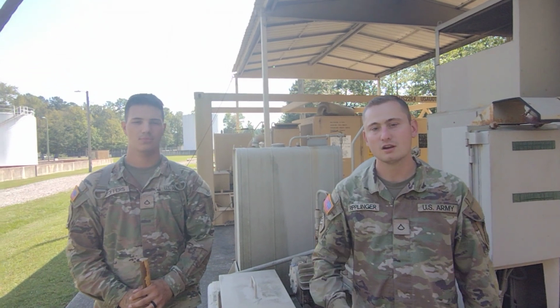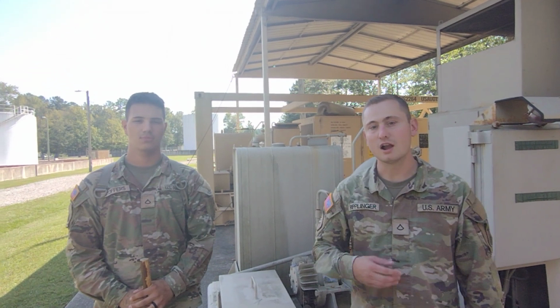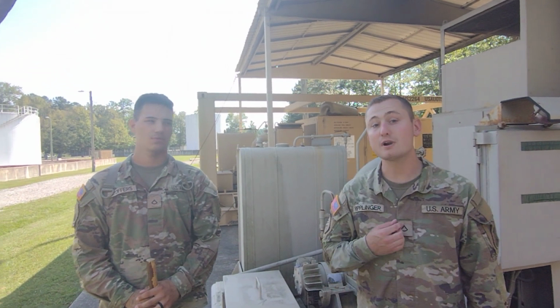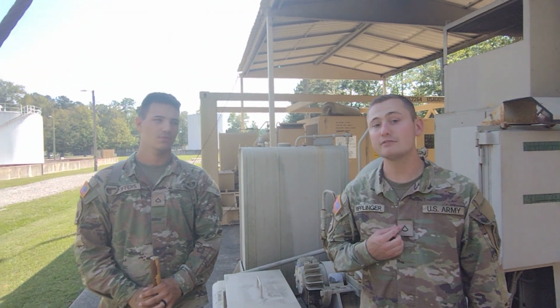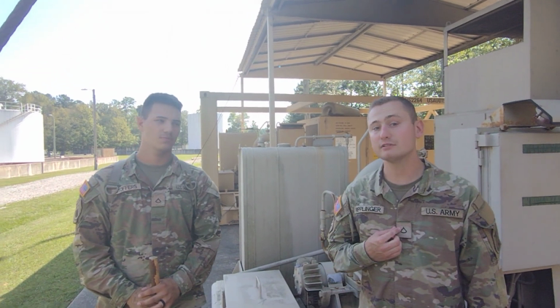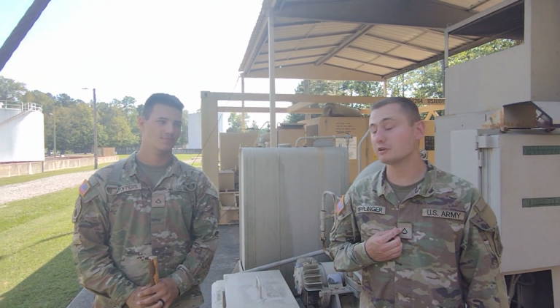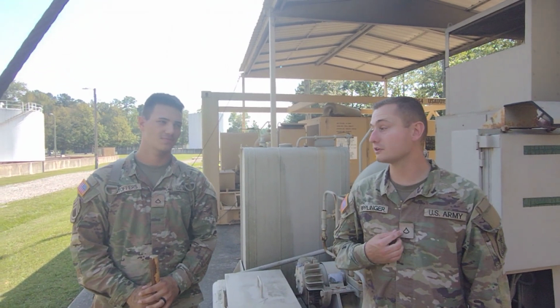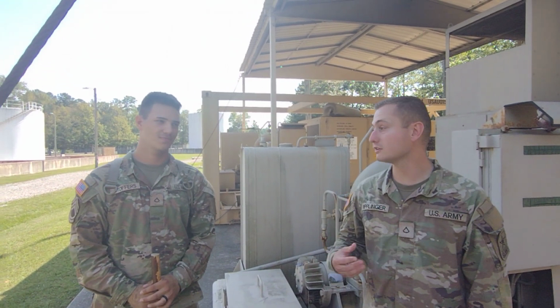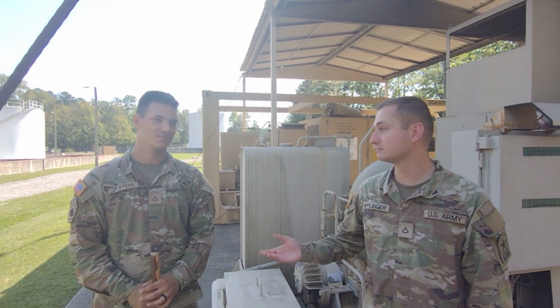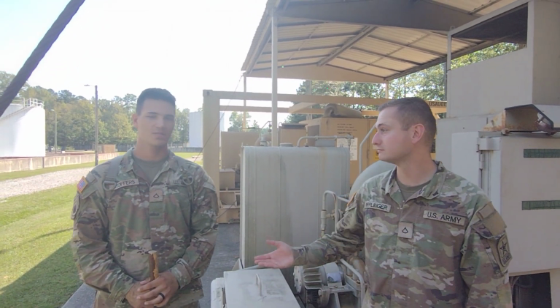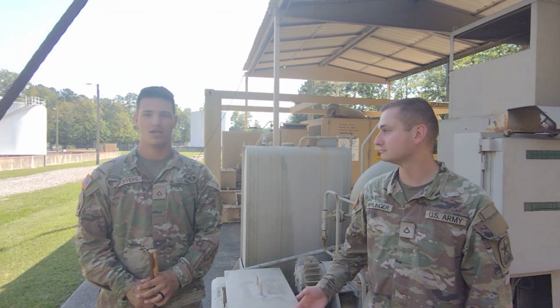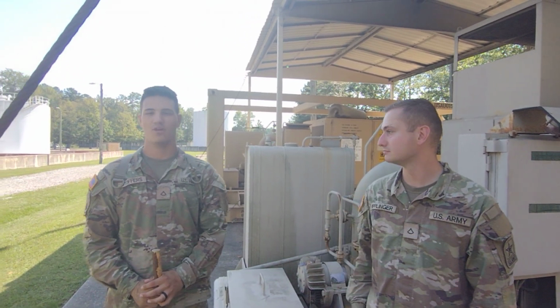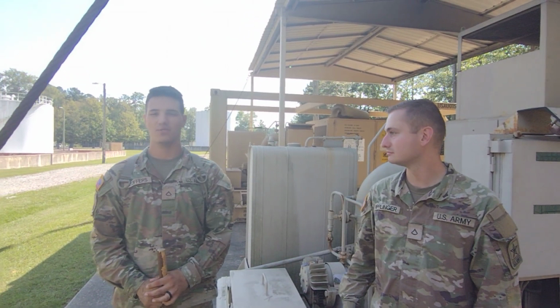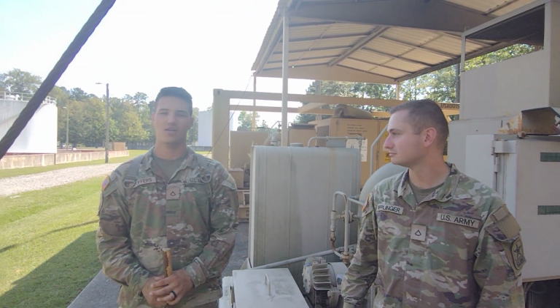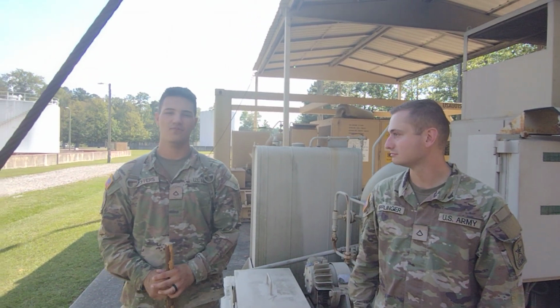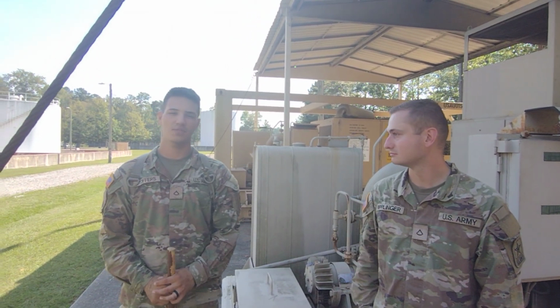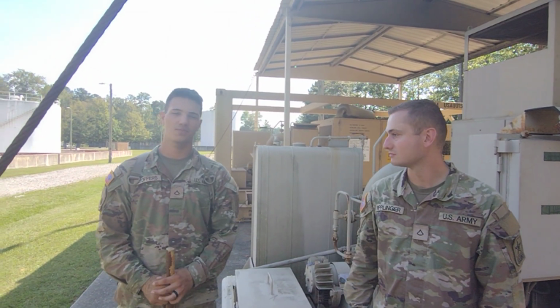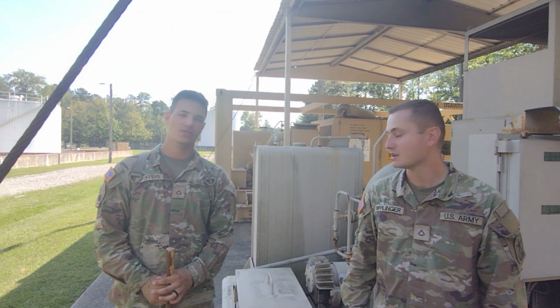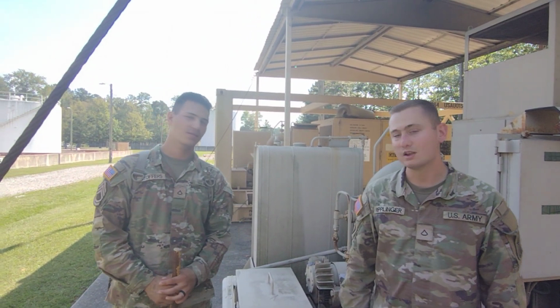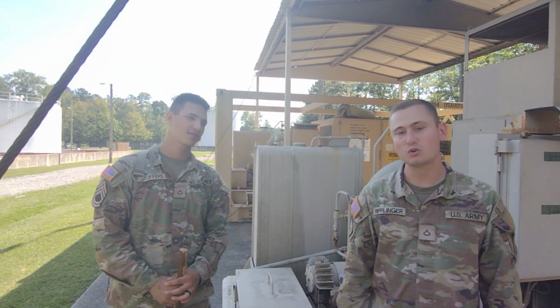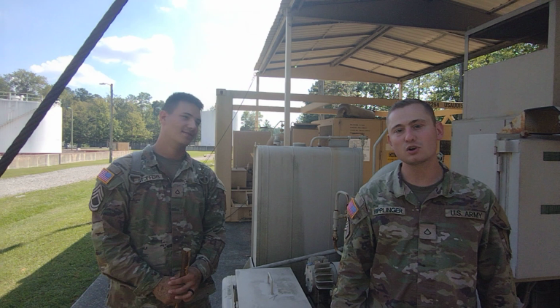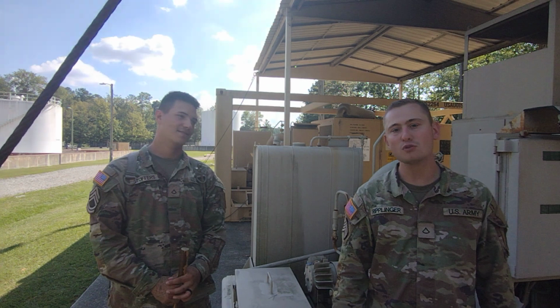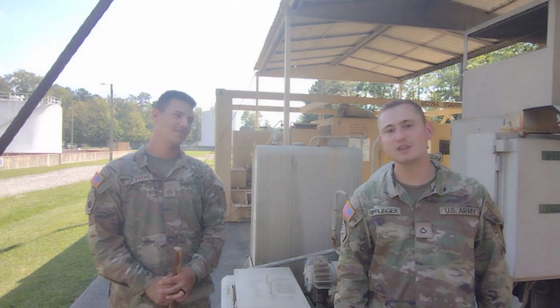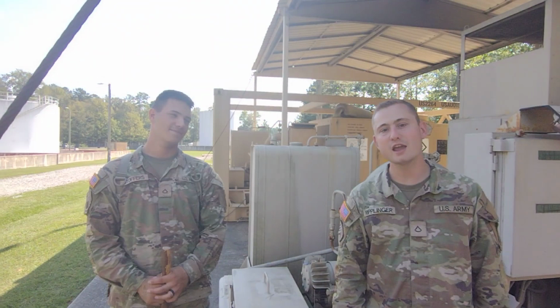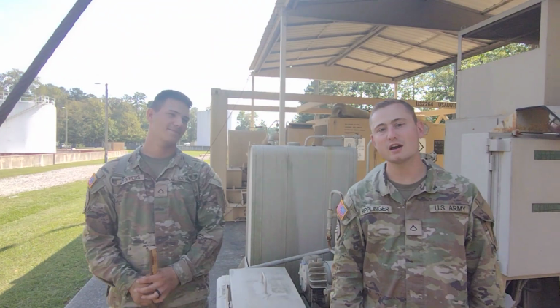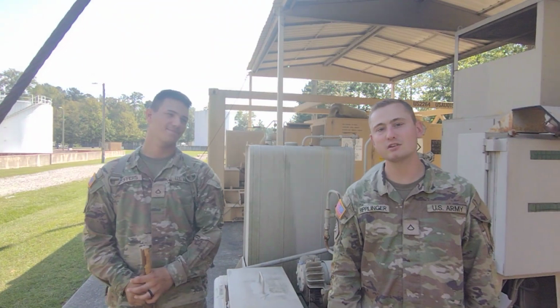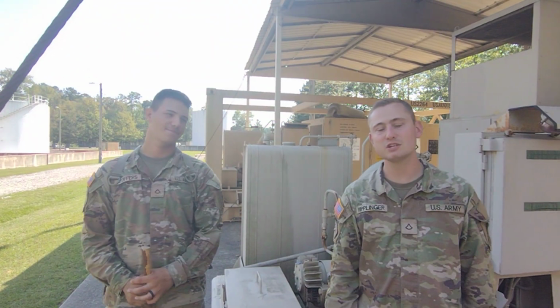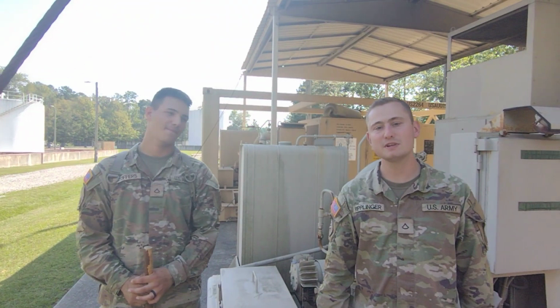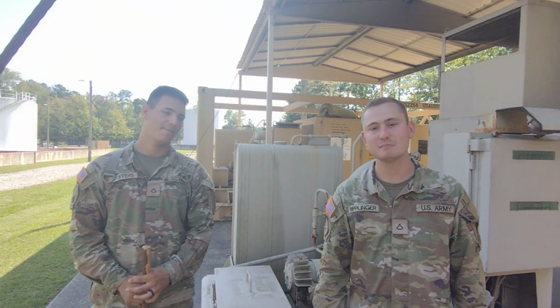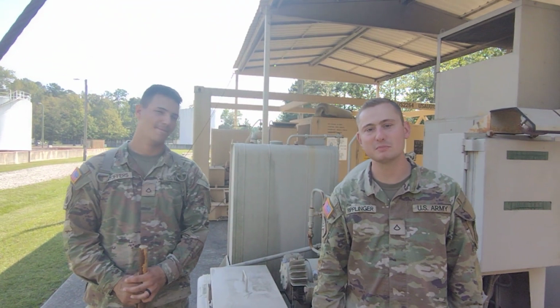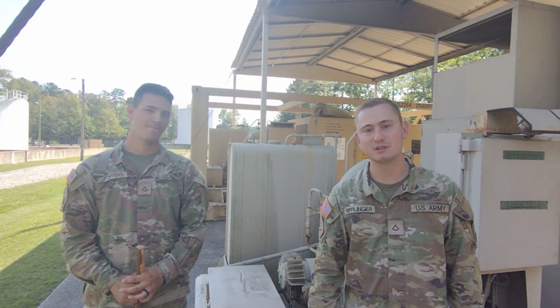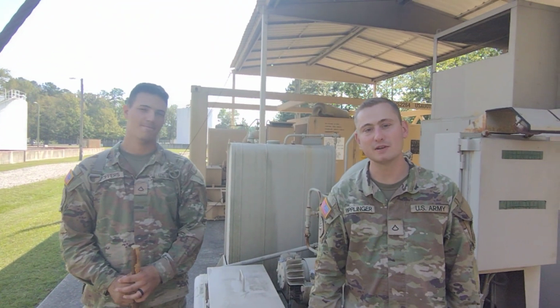I'm Private Ripplinger. I'm Private Stauffers. We're gonna go over the 800 GPM pump today.